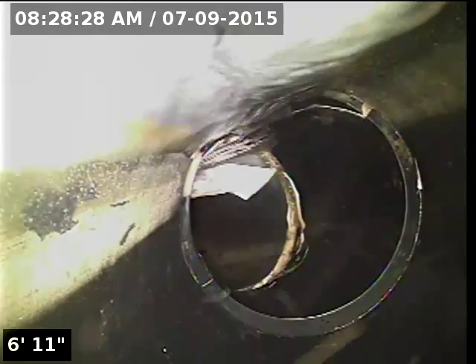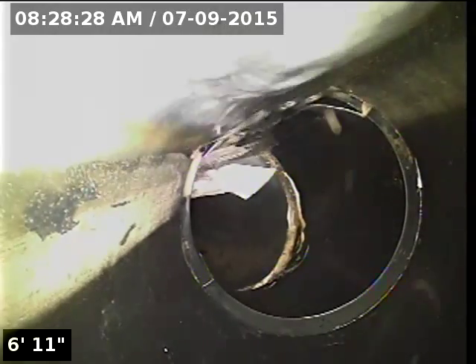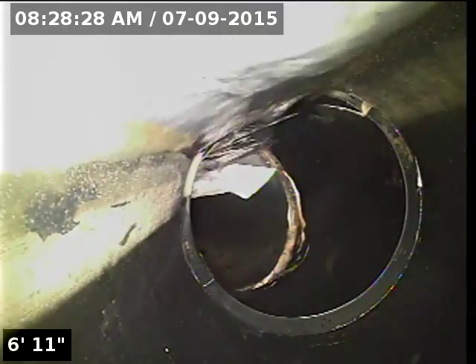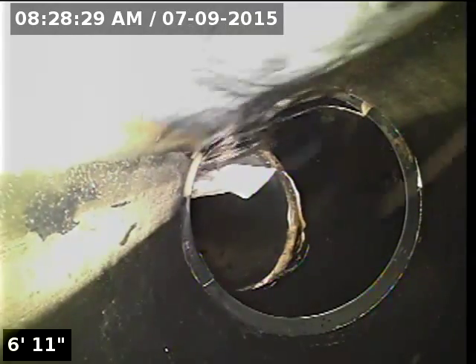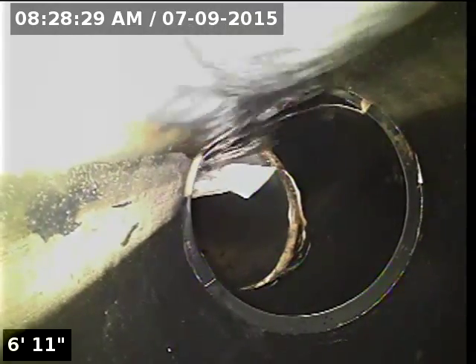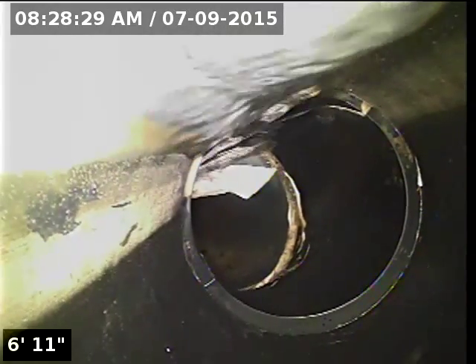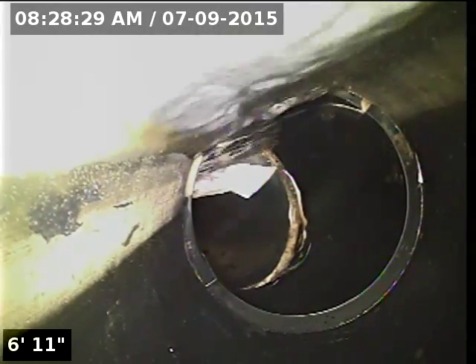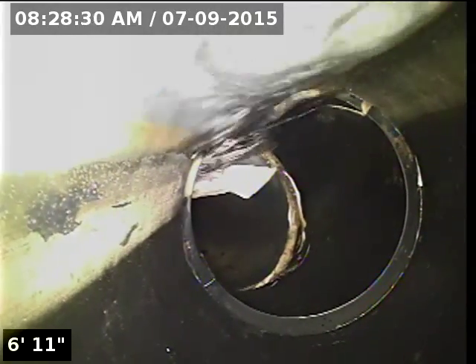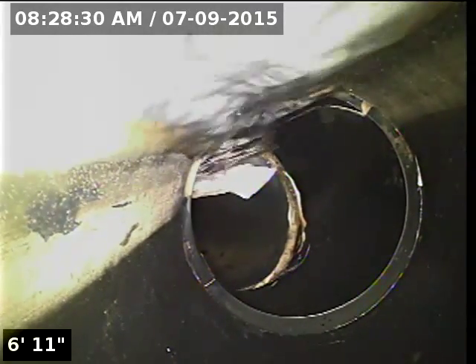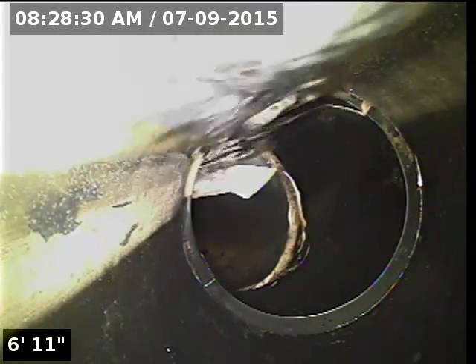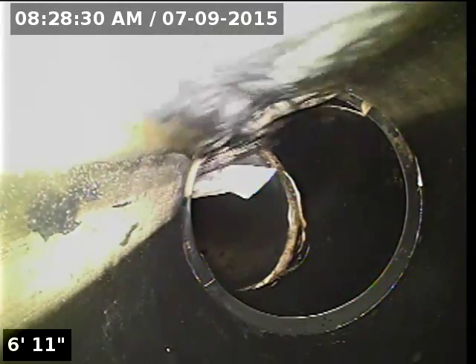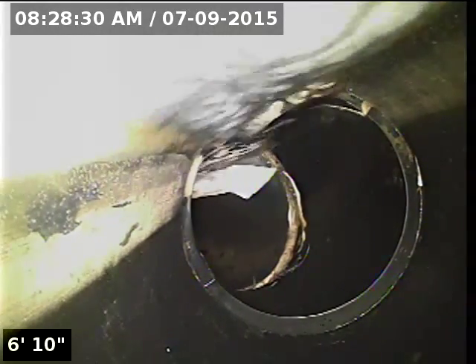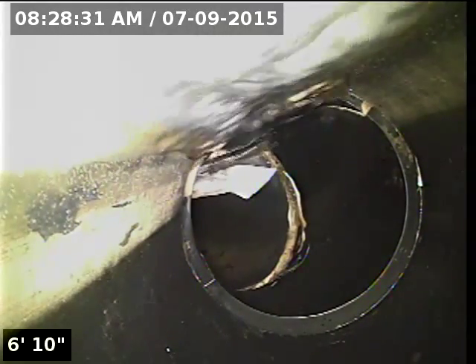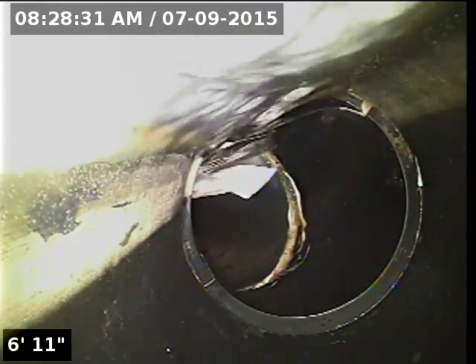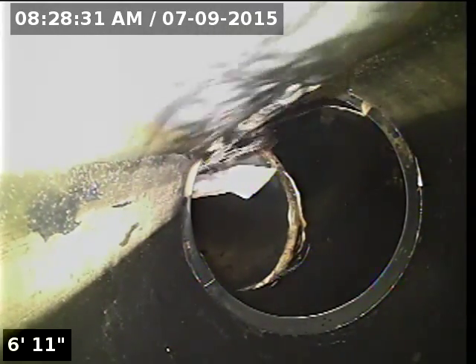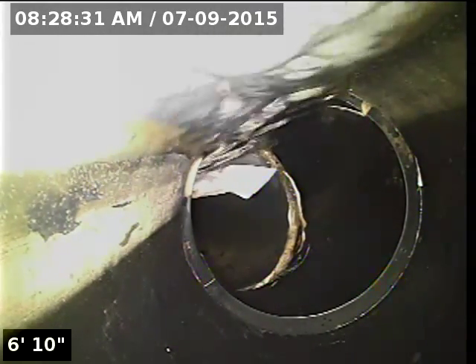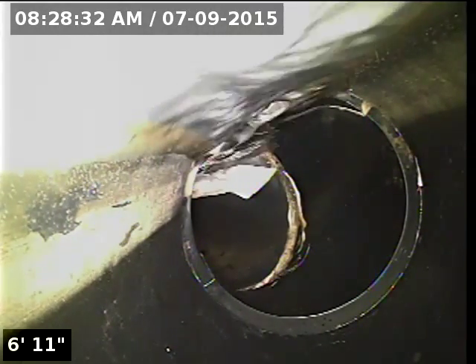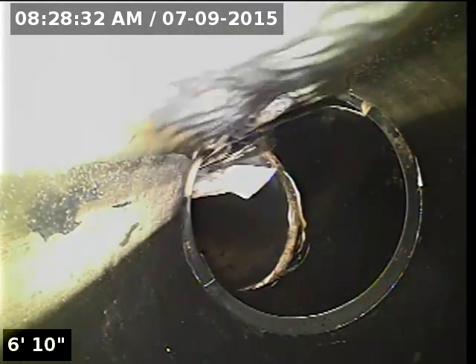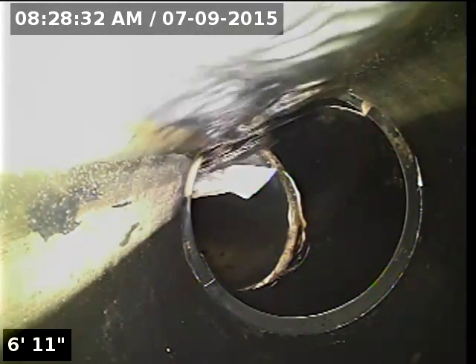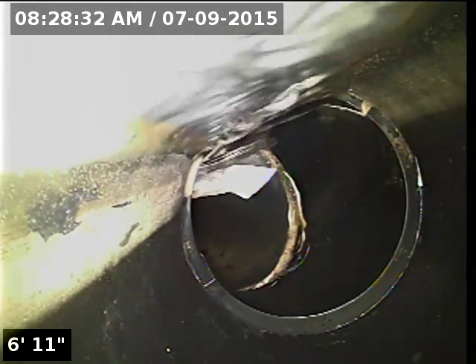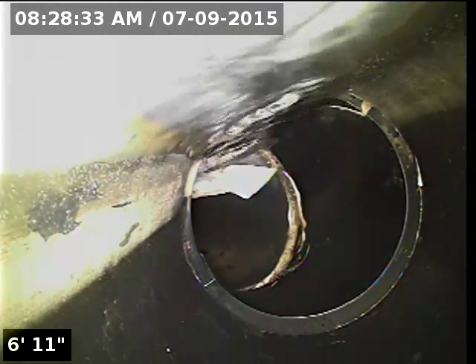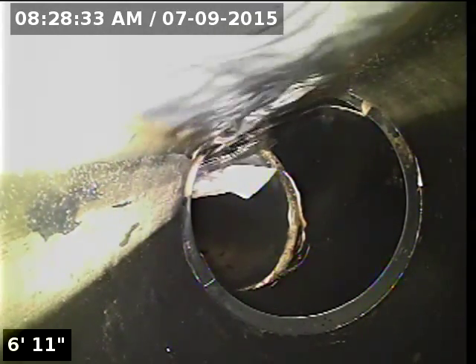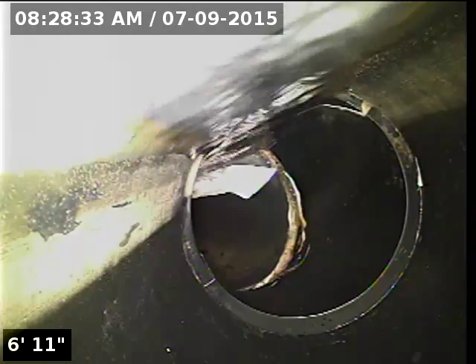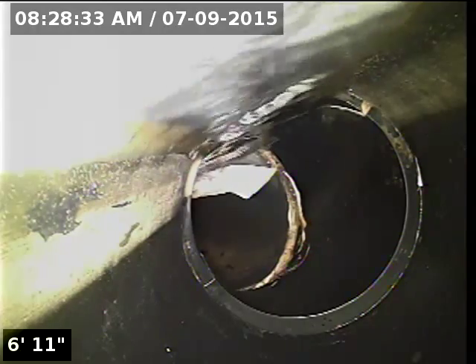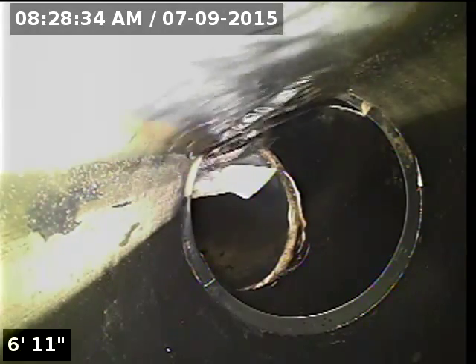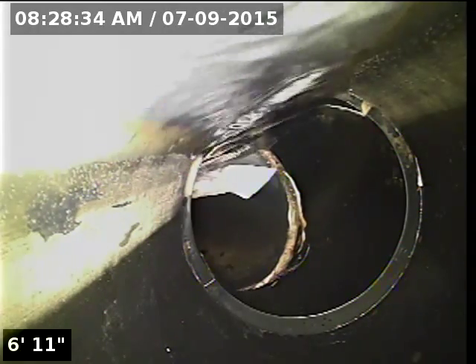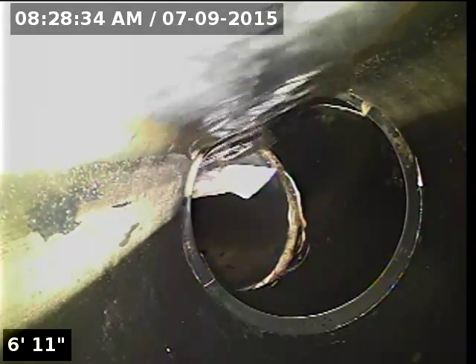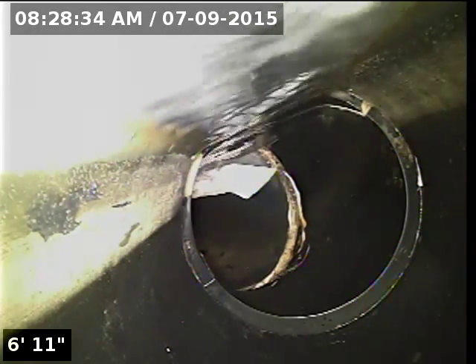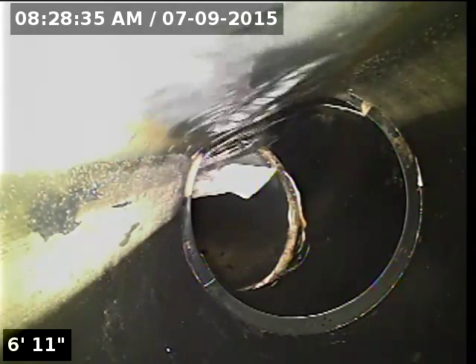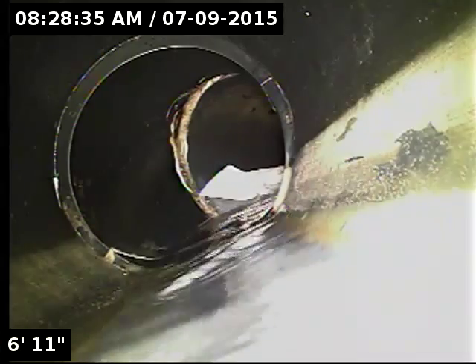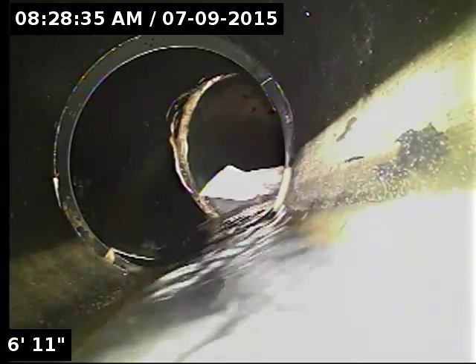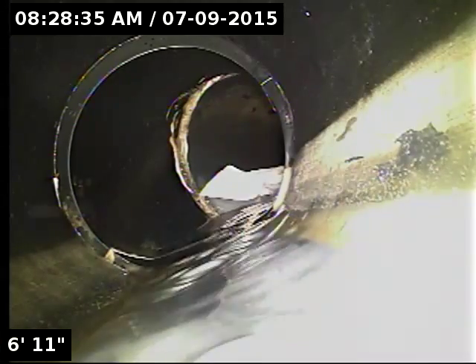Currently have water running. I'm going to zero out the camera here at the base of the clean out and refer to this as the point of access.